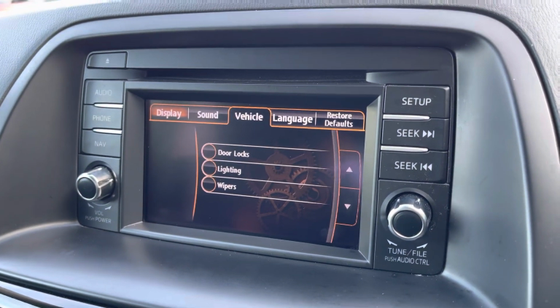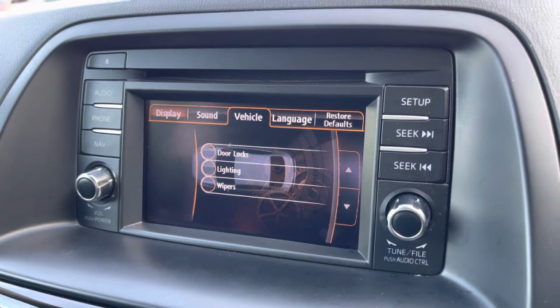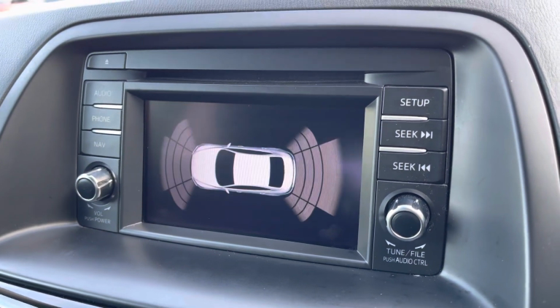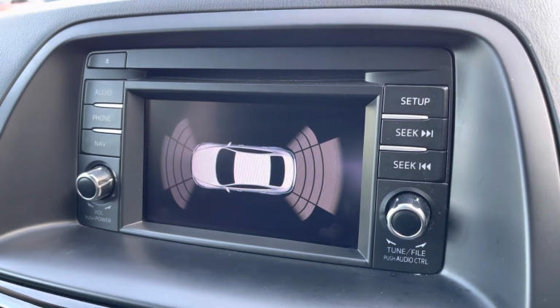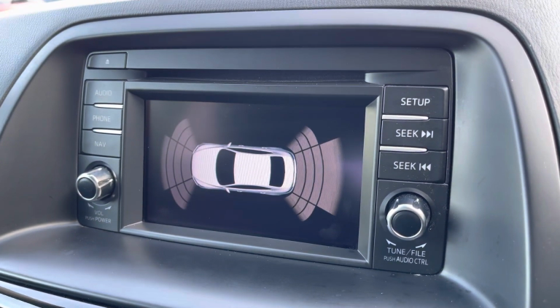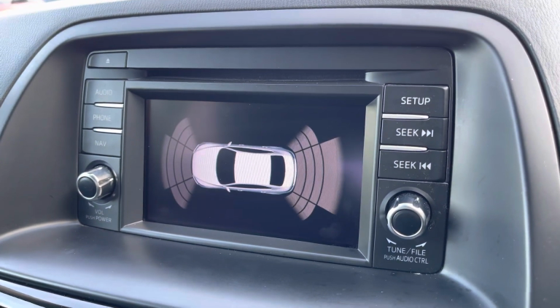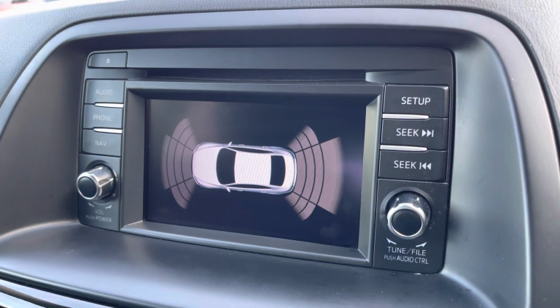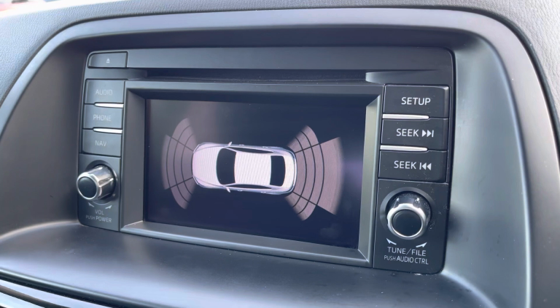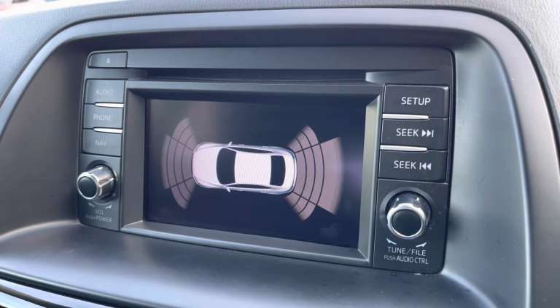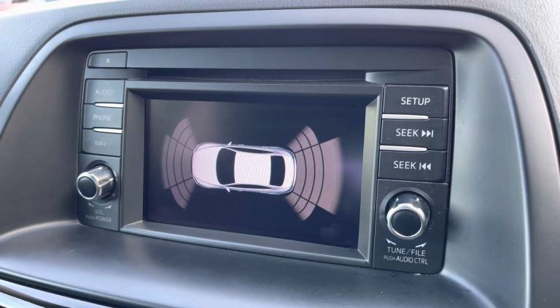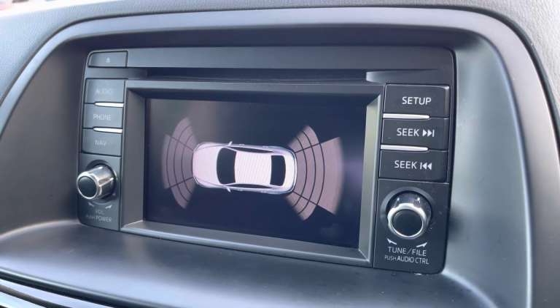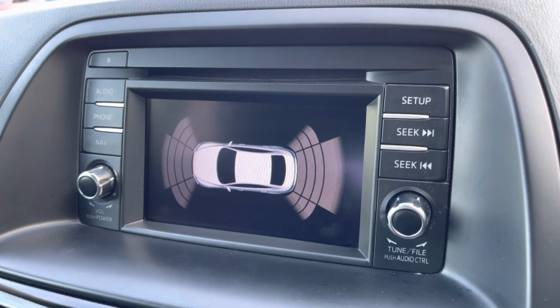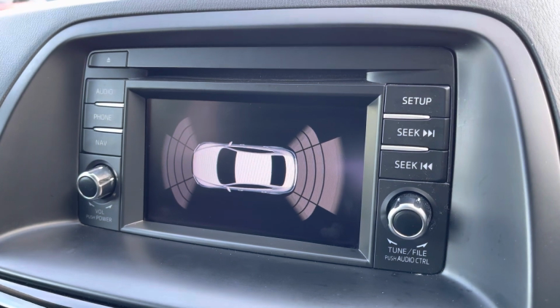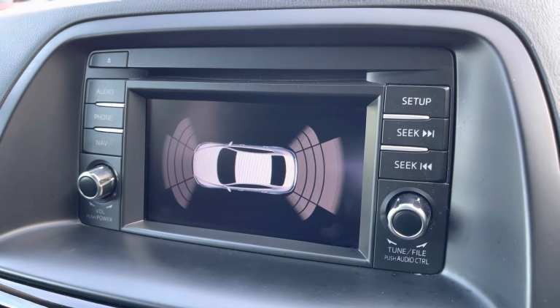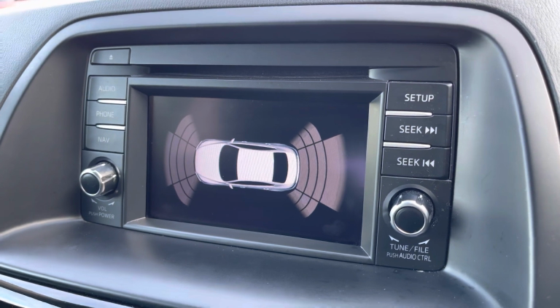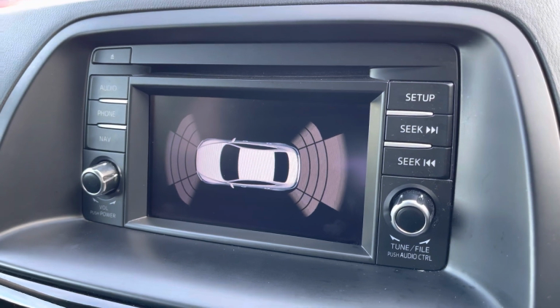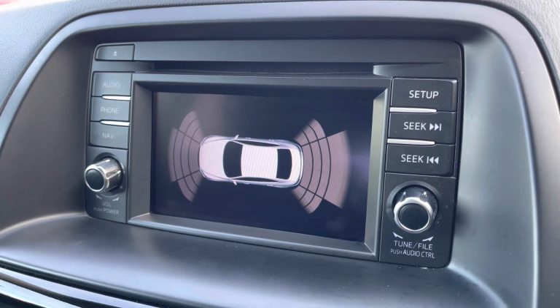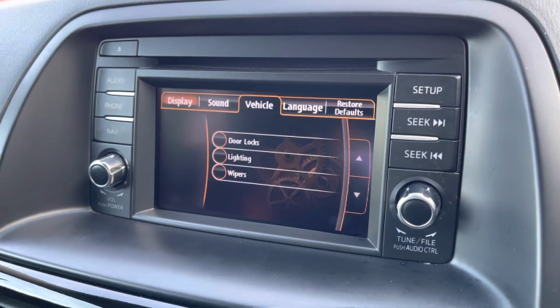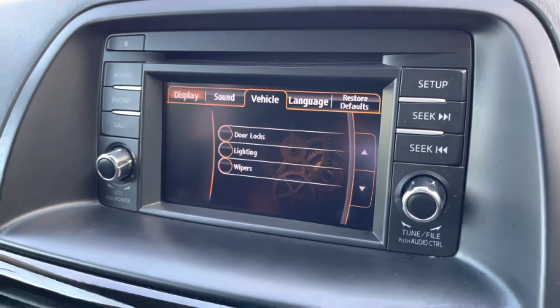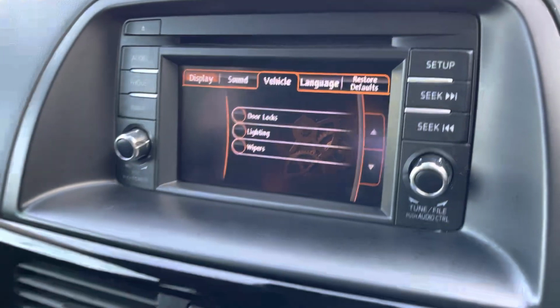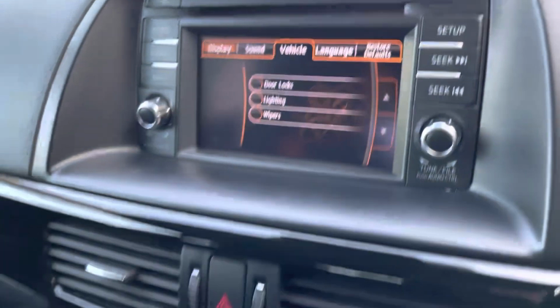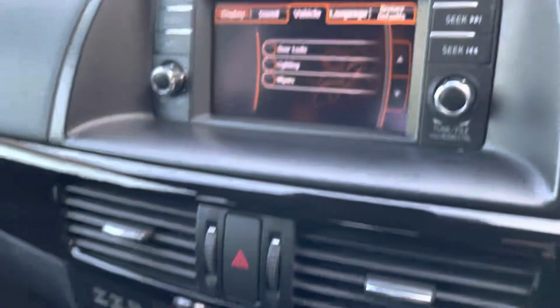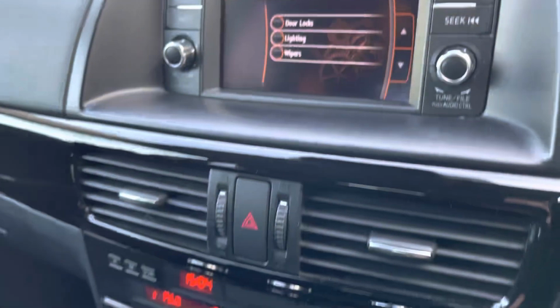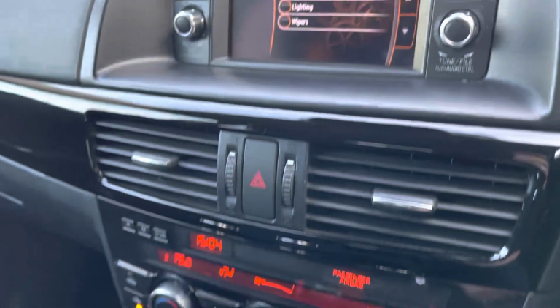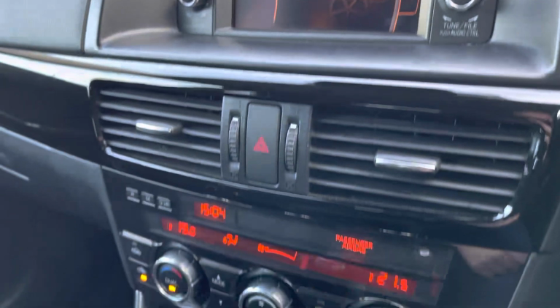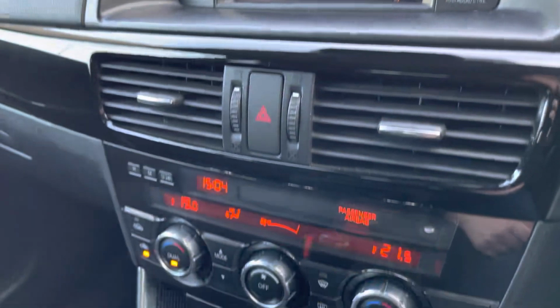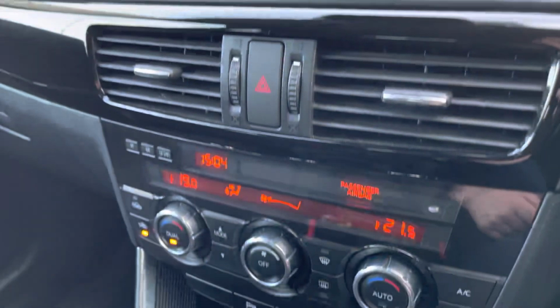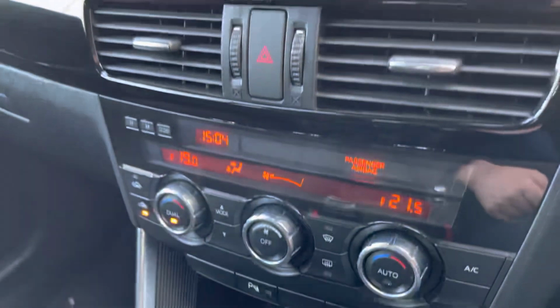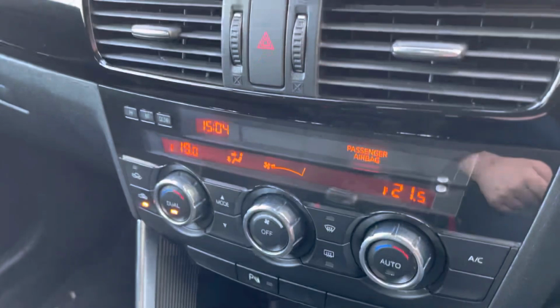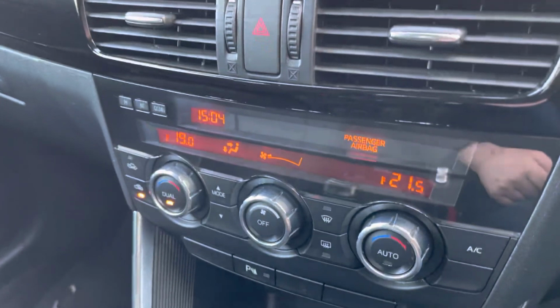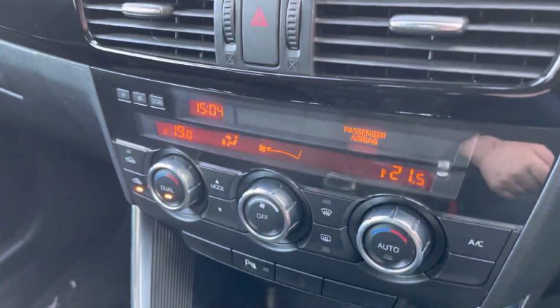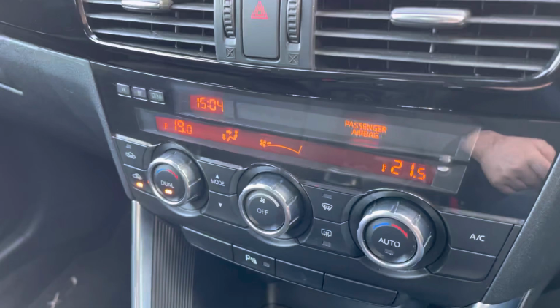Finally, to help you park, there are even front and rear audible and visual parking sensors, and even a two-zone climate control system.